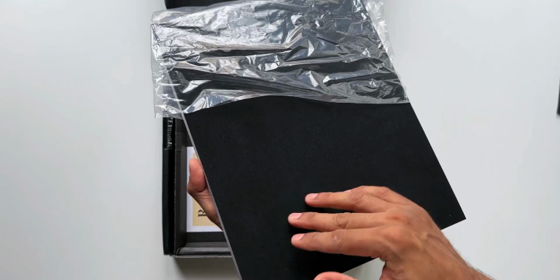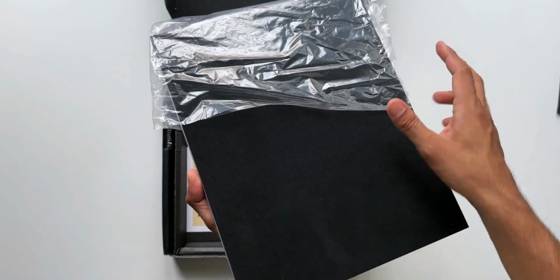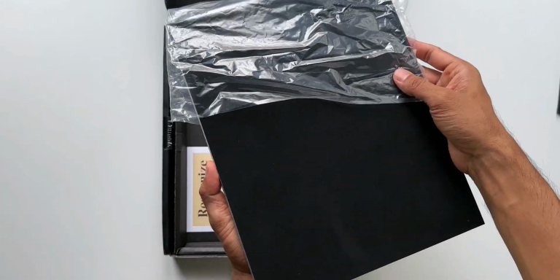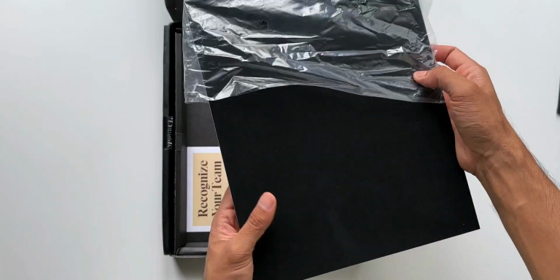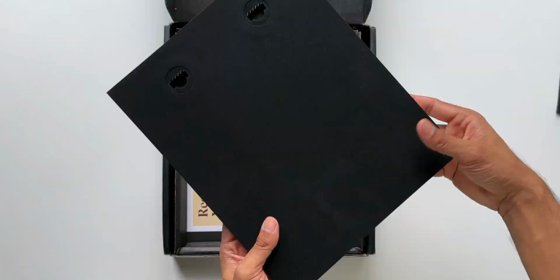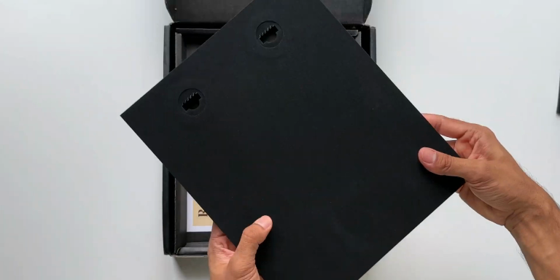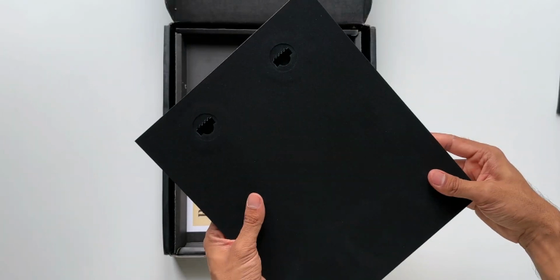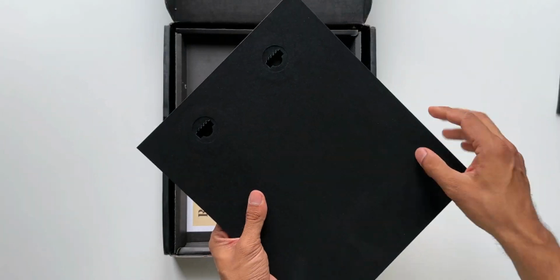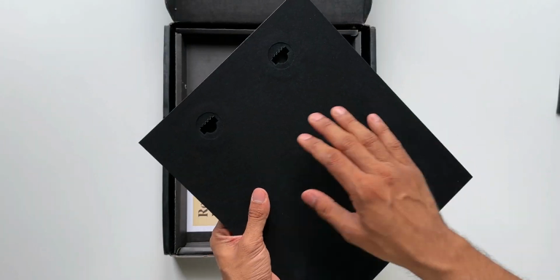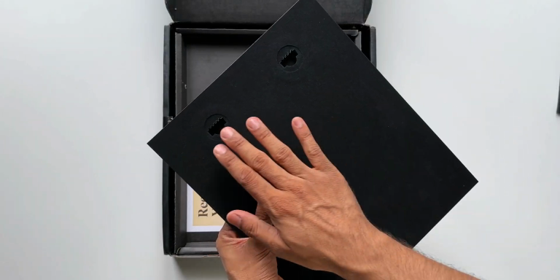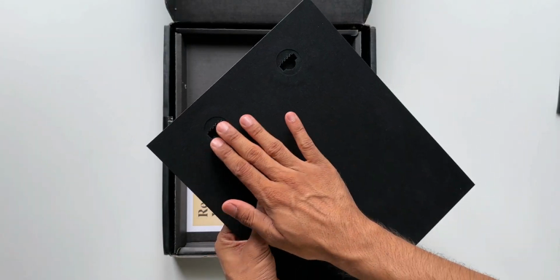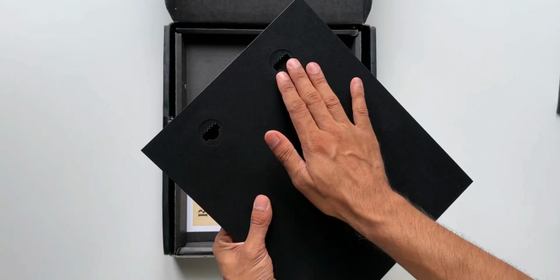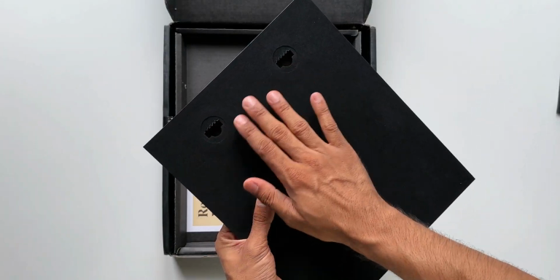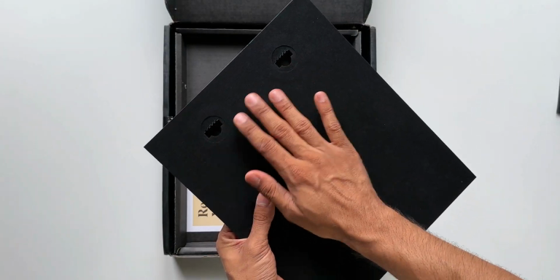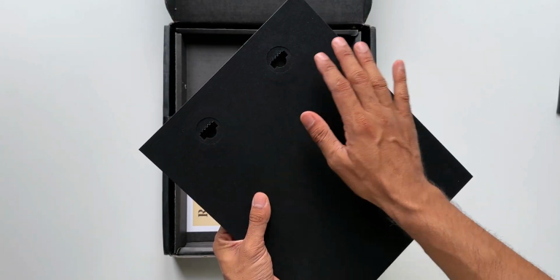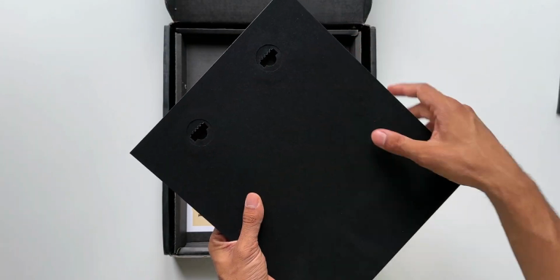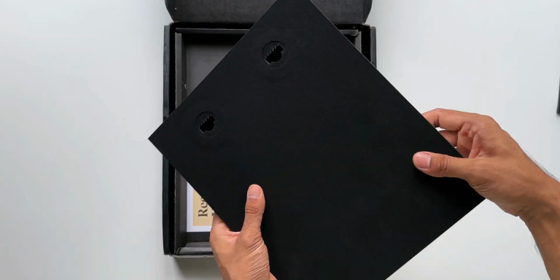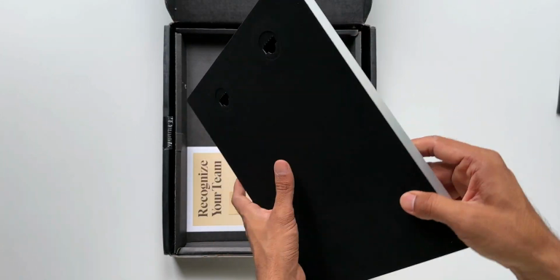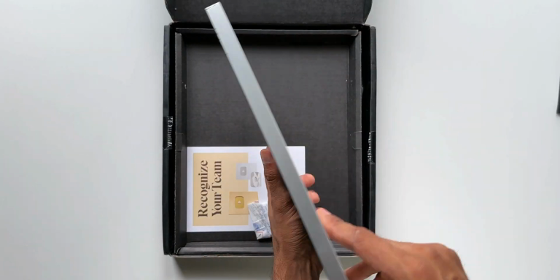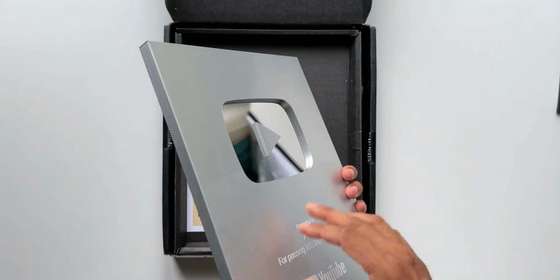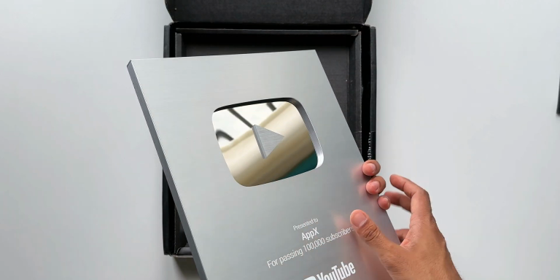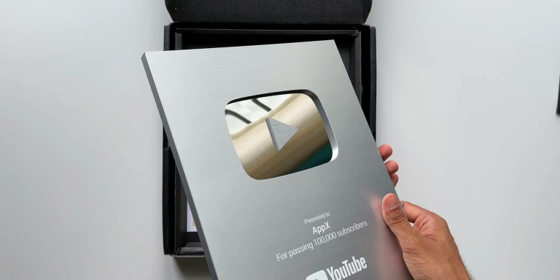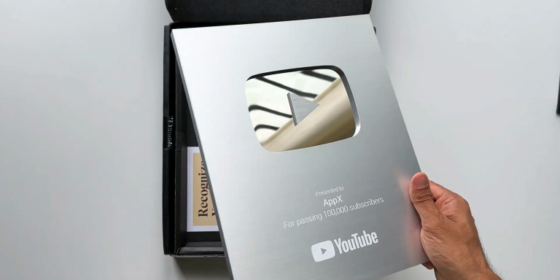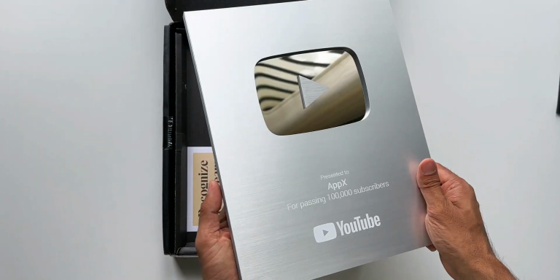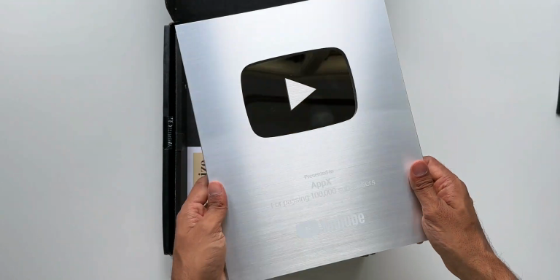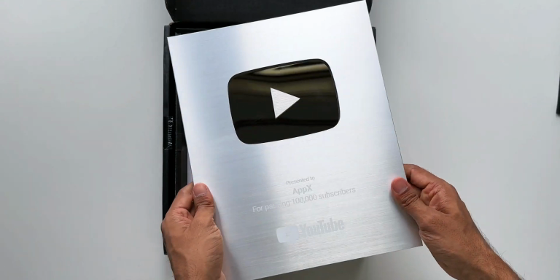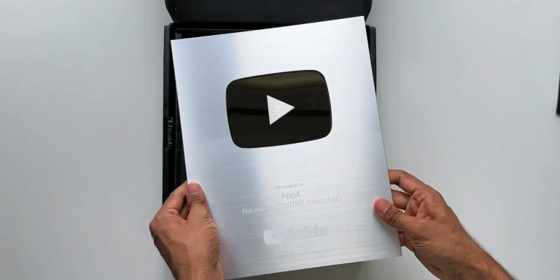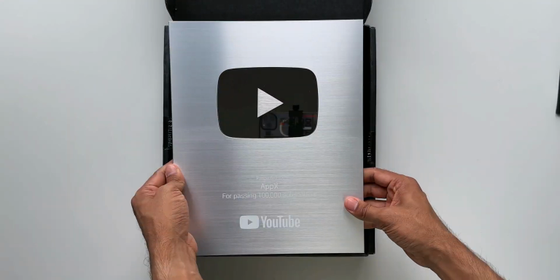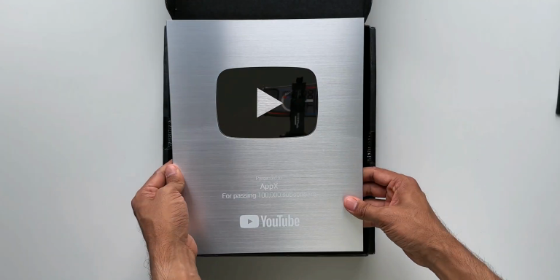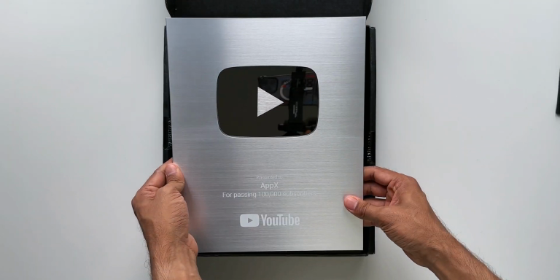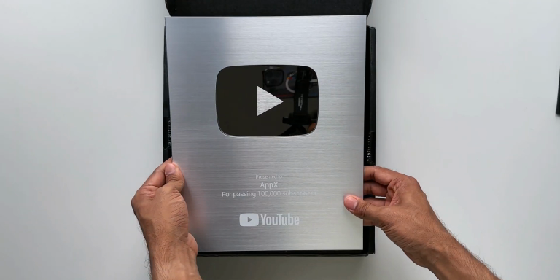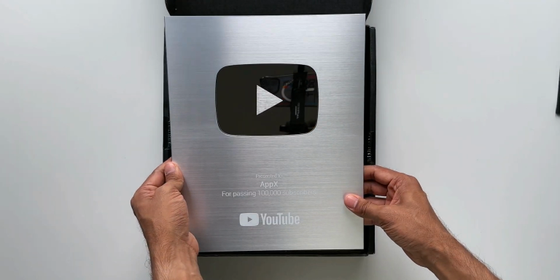This award was inspected and packaged with great care by Rick — thanks Rick for doing that. It says if your award was damaged during shipping or if you have any questions, please contact... that's what this card says. There is also a letter from YouTube congratulating the channel for this milestone. I'll keep that aside. Here it is — we have got this beautiful looking silver button.